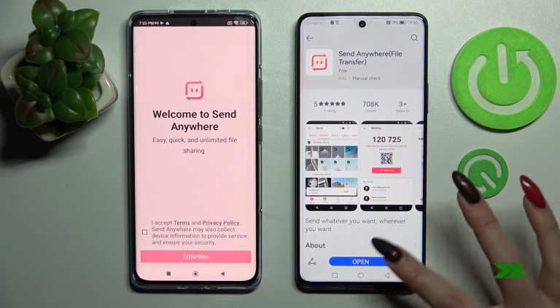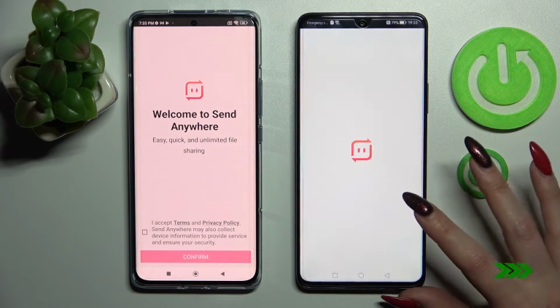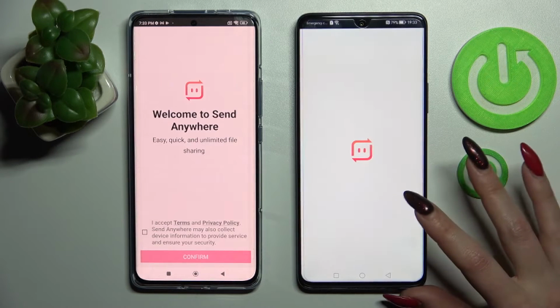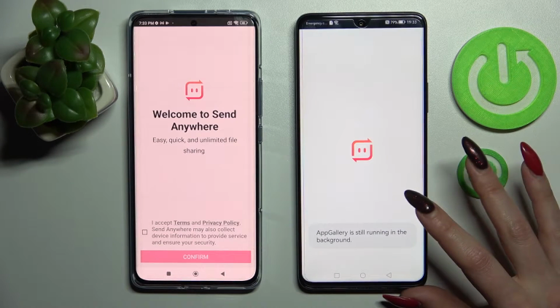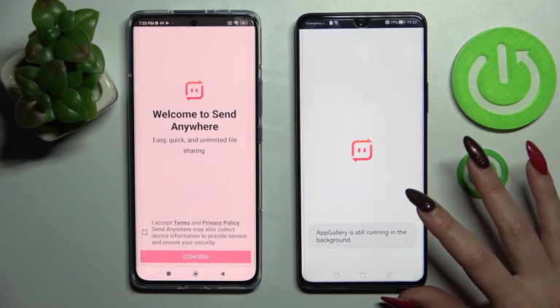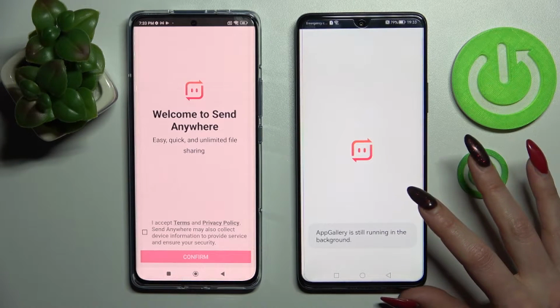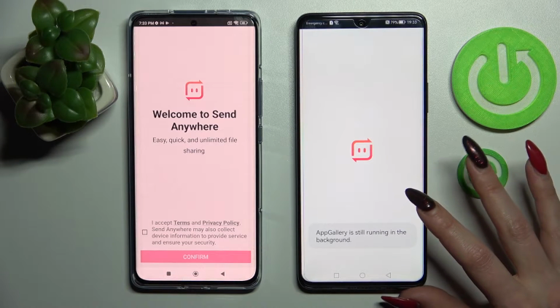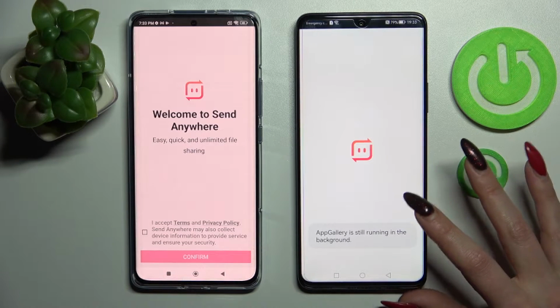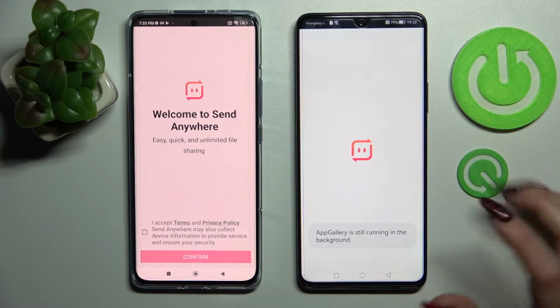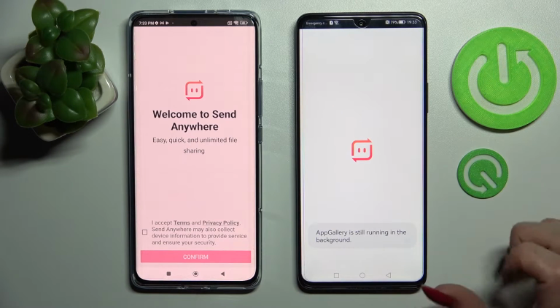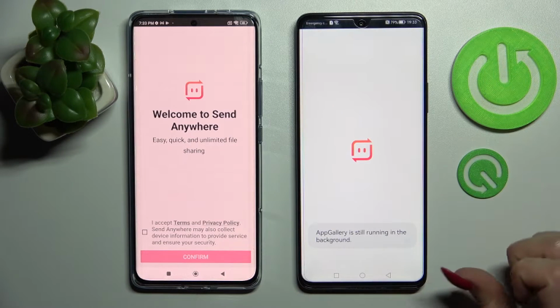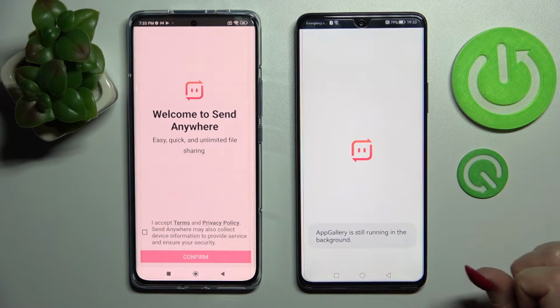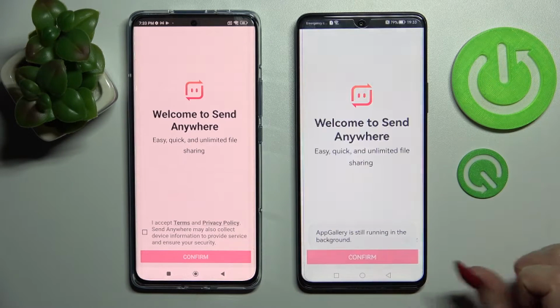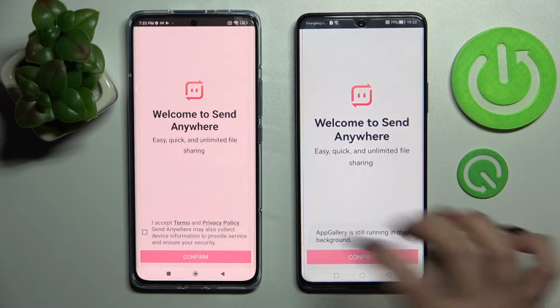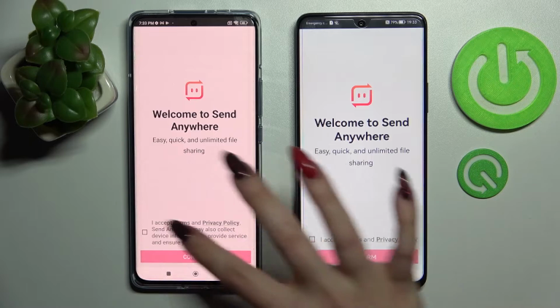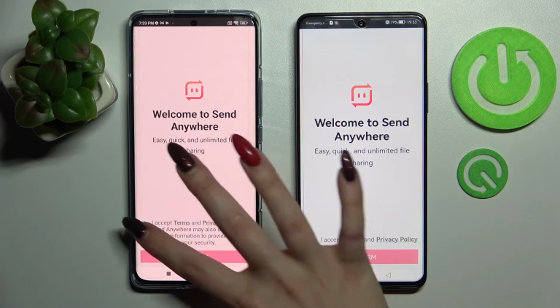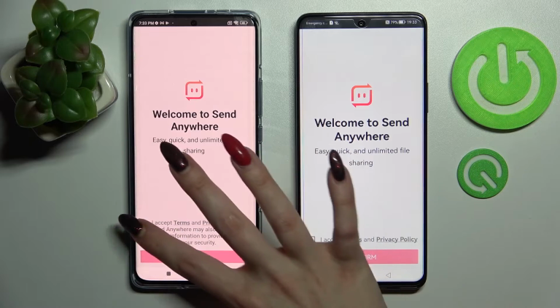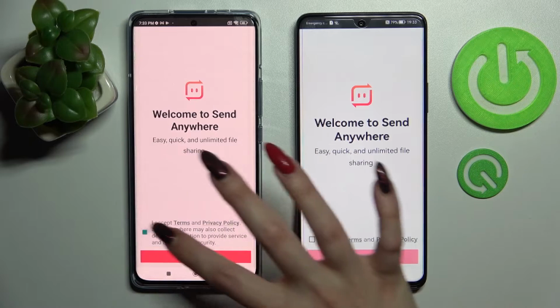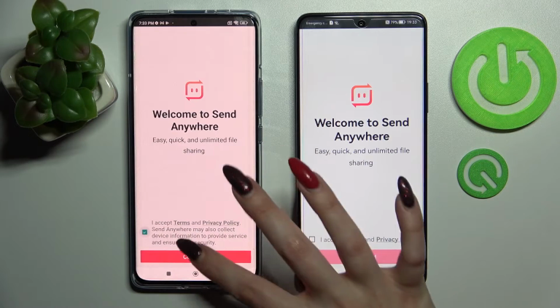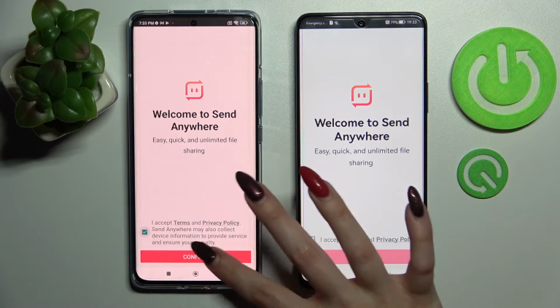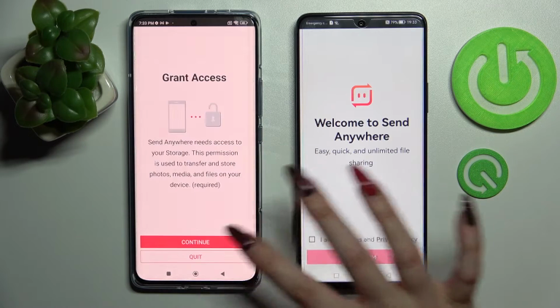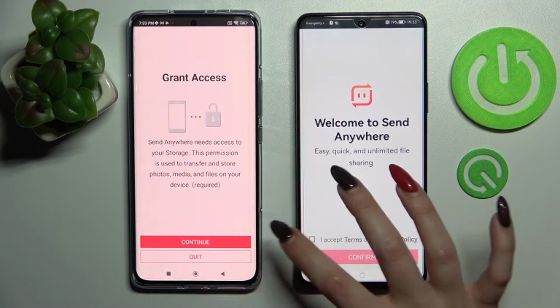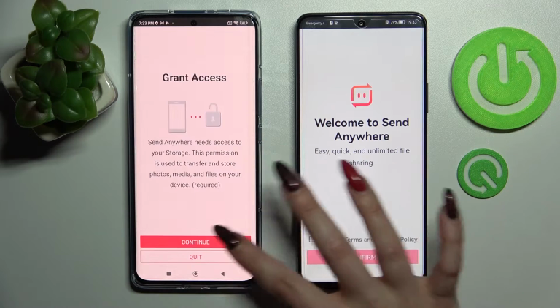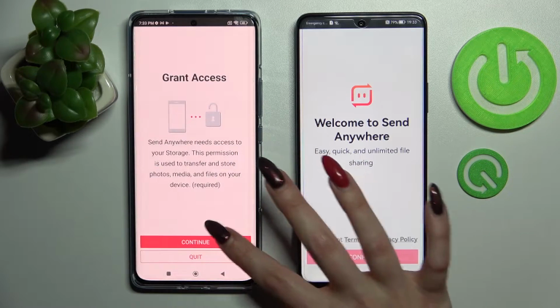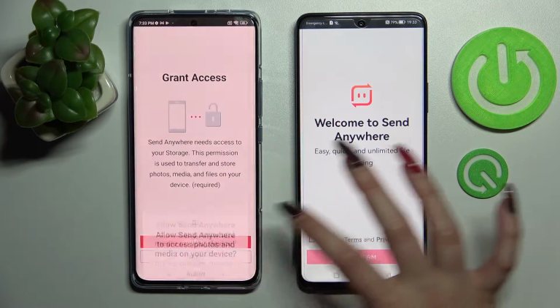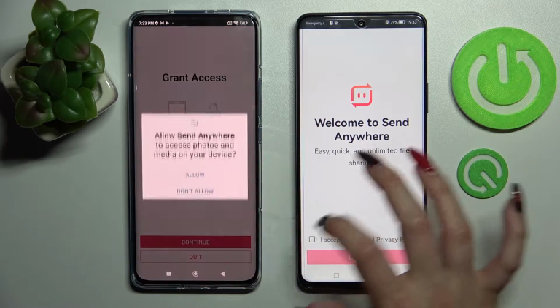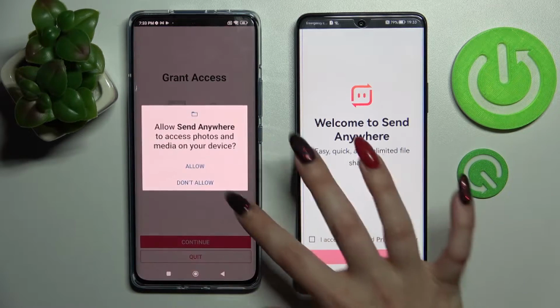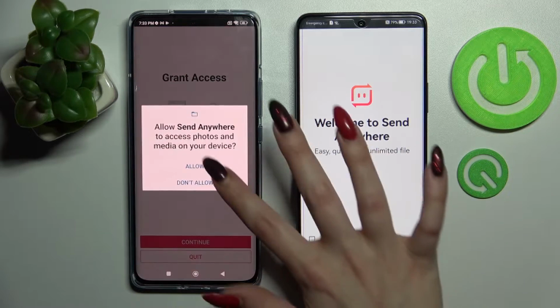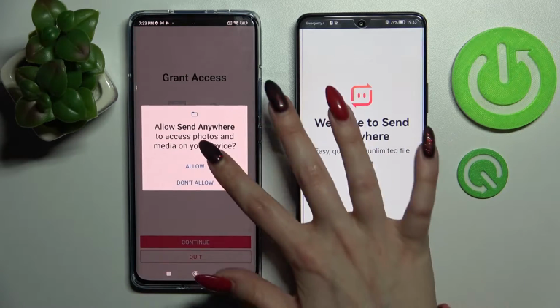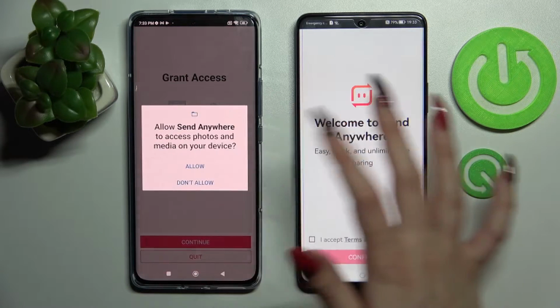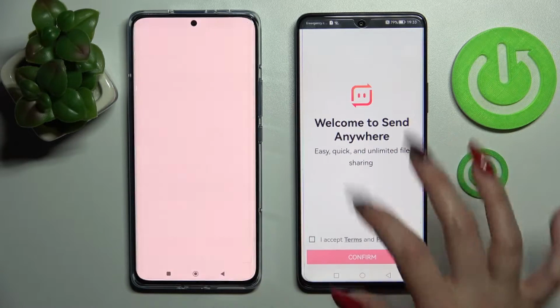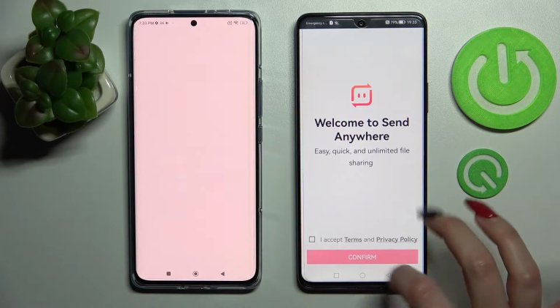From this screen here you need to choose I accept, confirm, continue and allow.